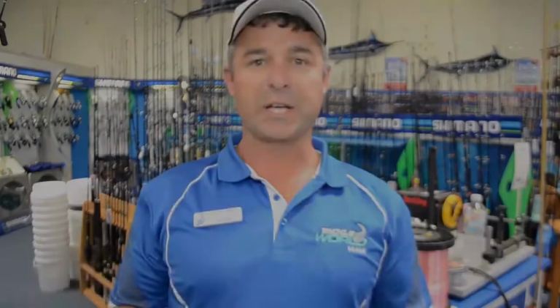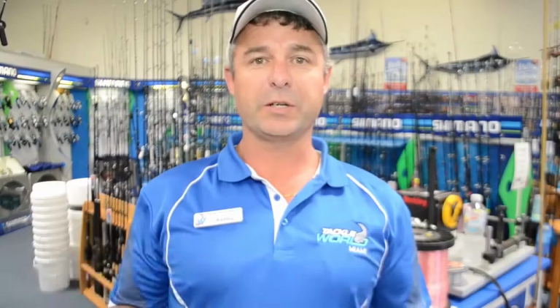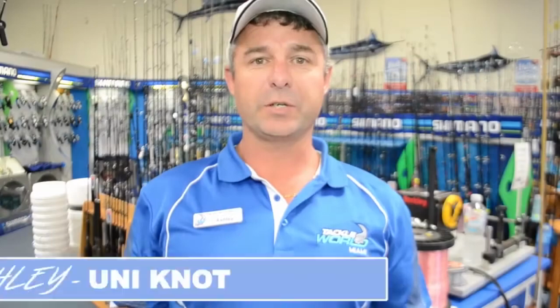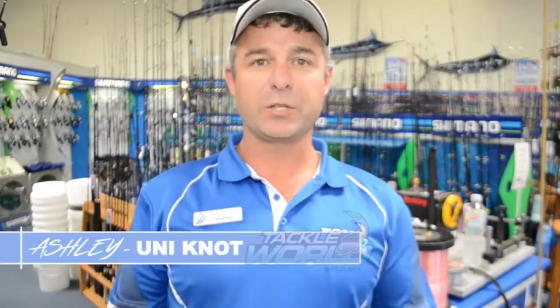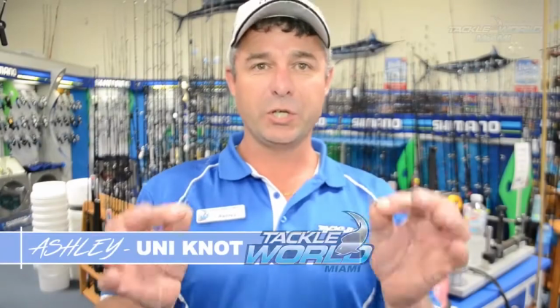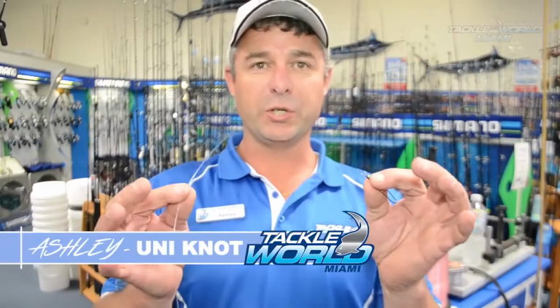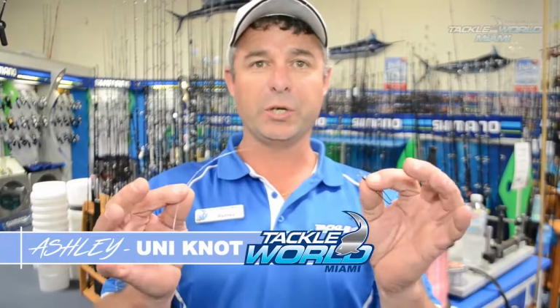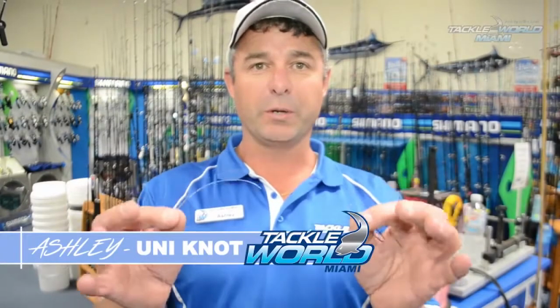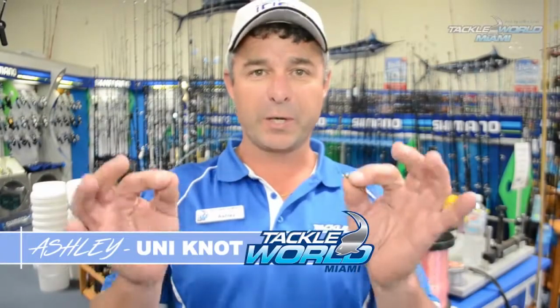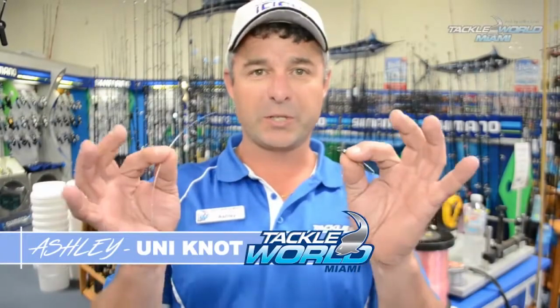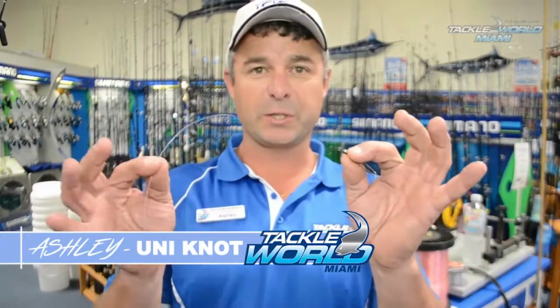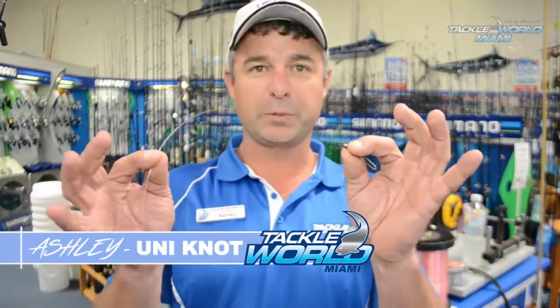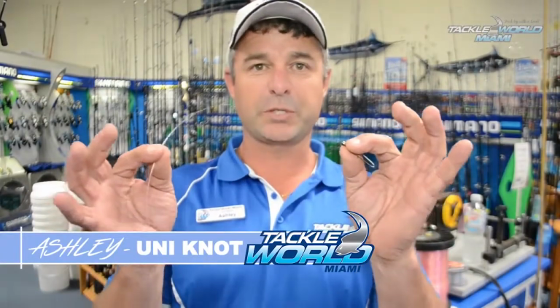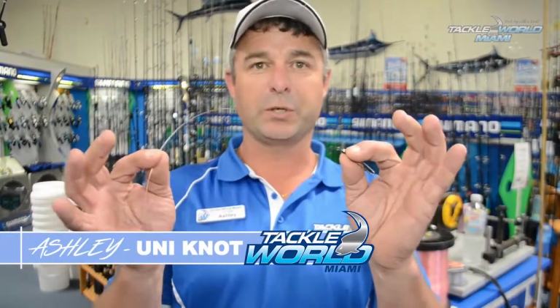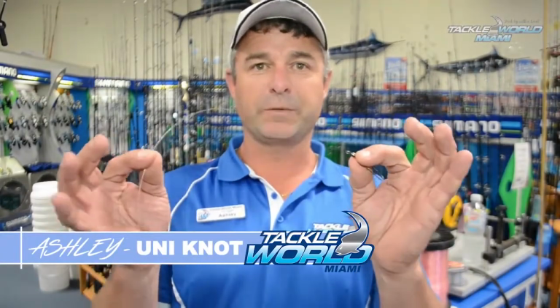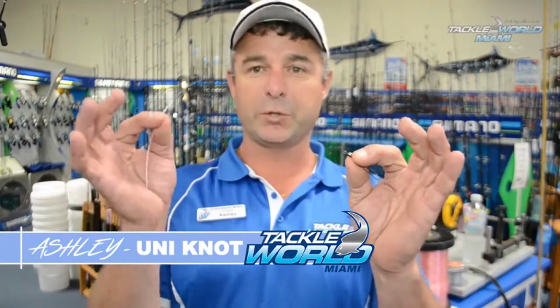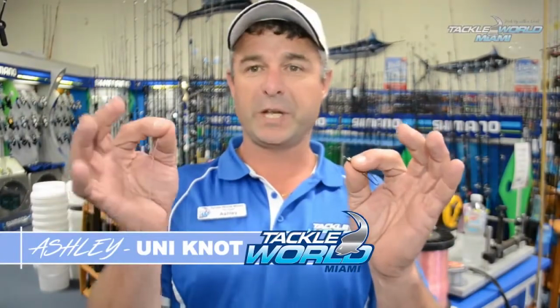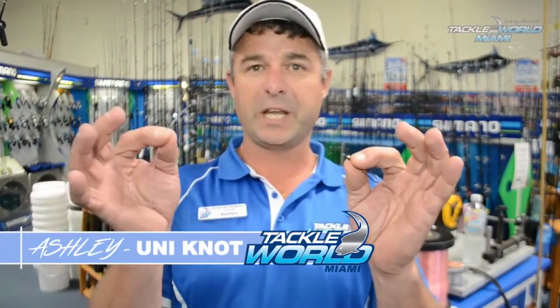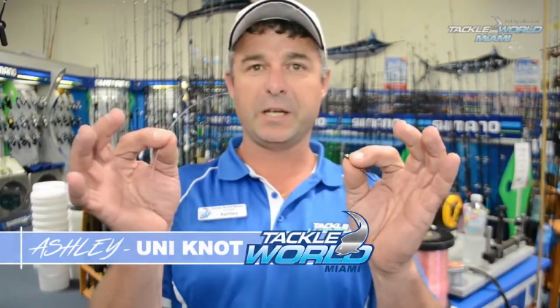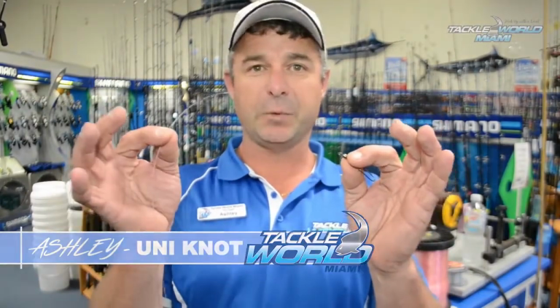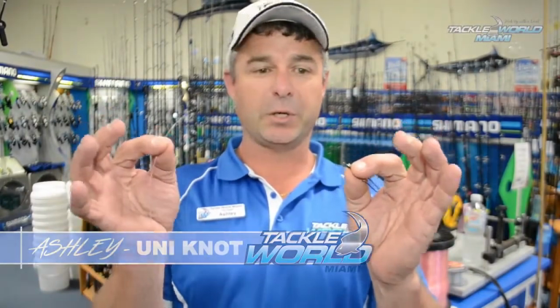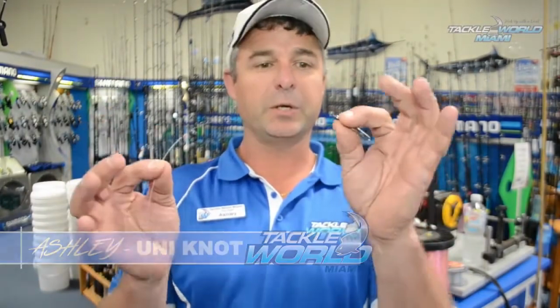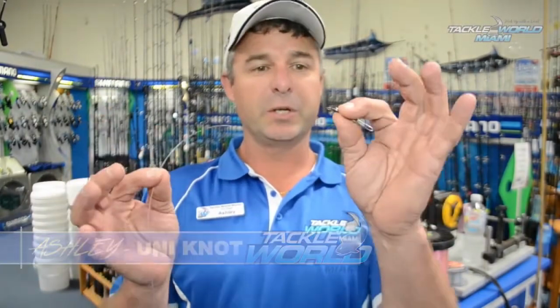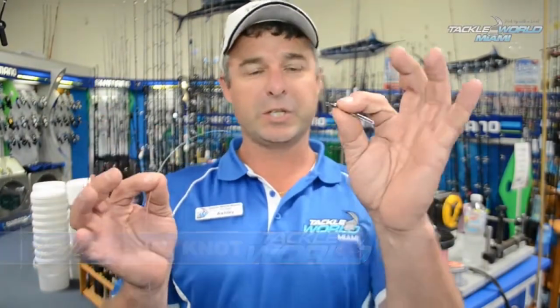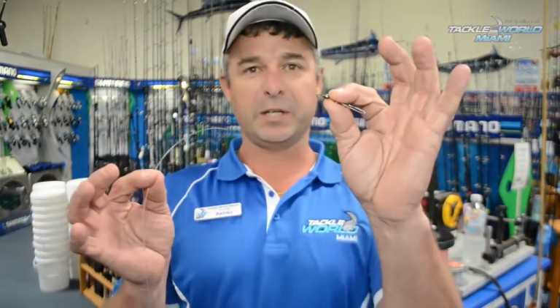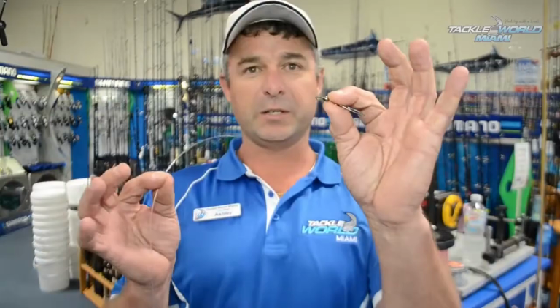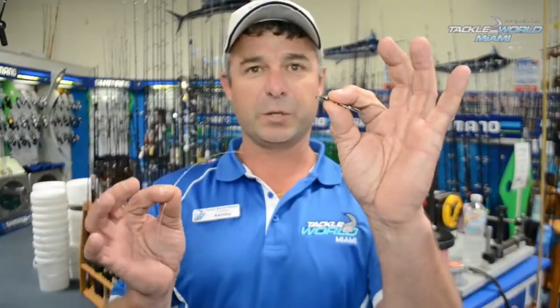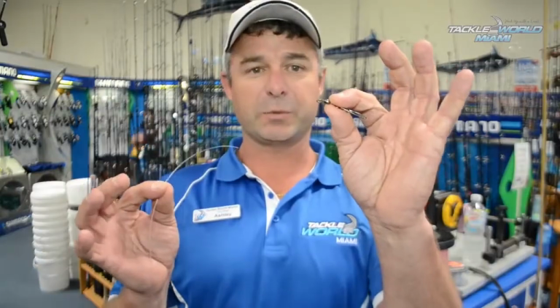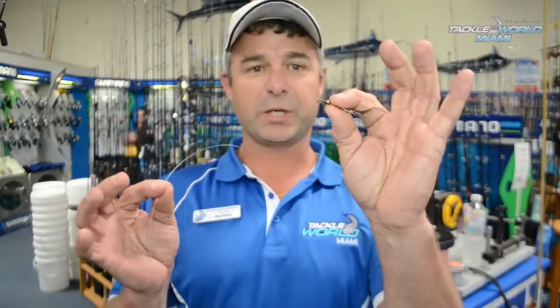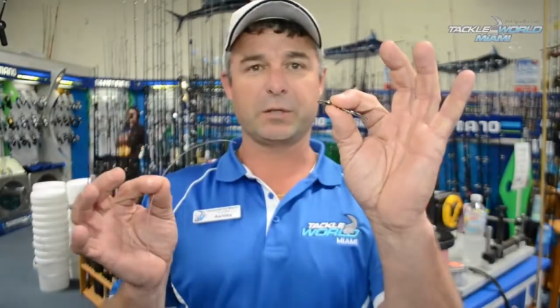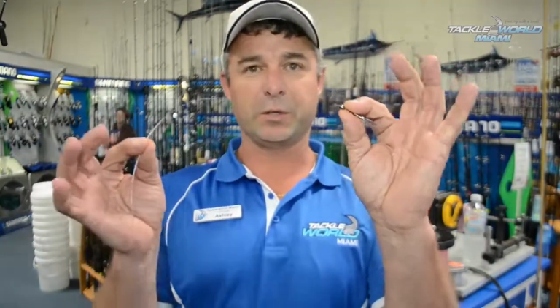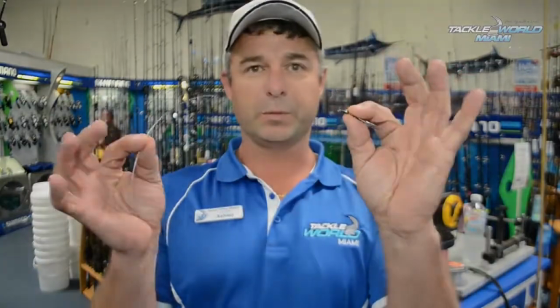G'day guys, the Uni Knot — one of the most simplest knots for joining any mono to any terminal tackle at all.